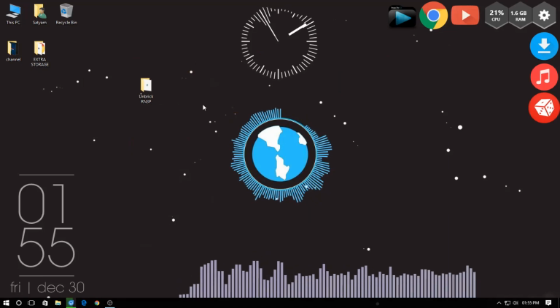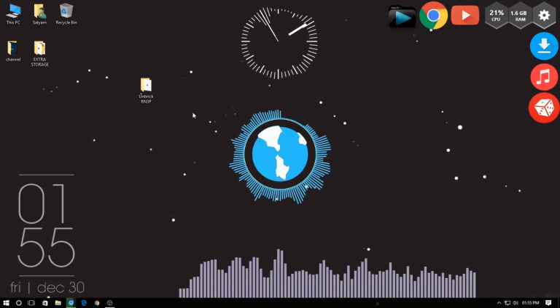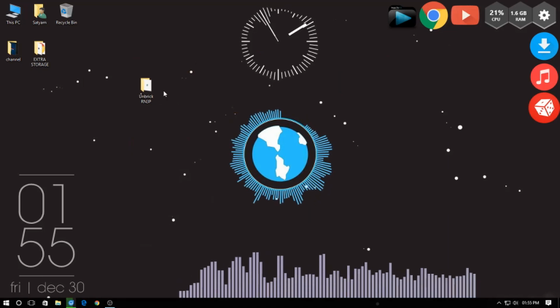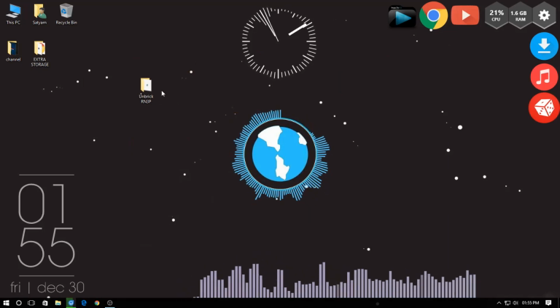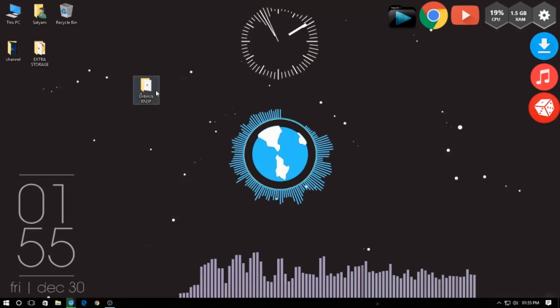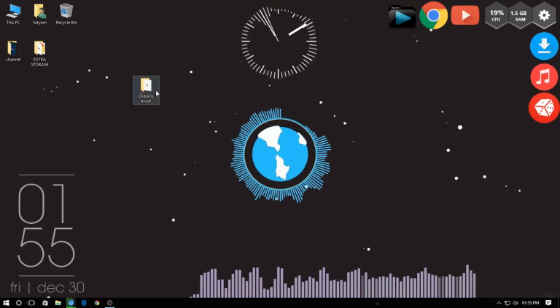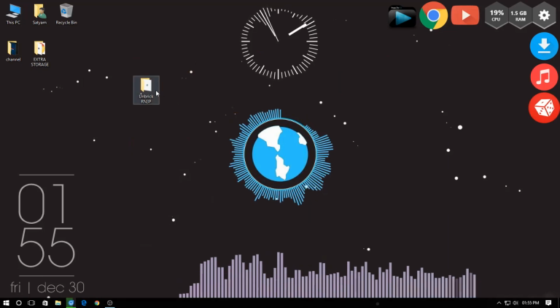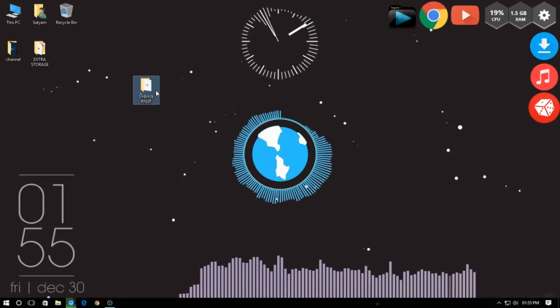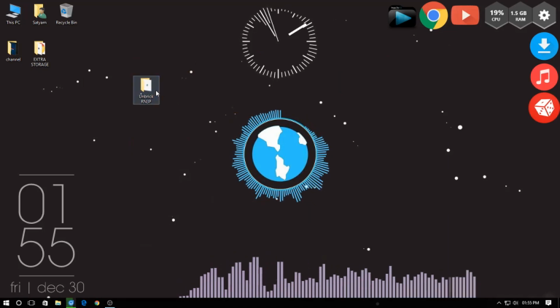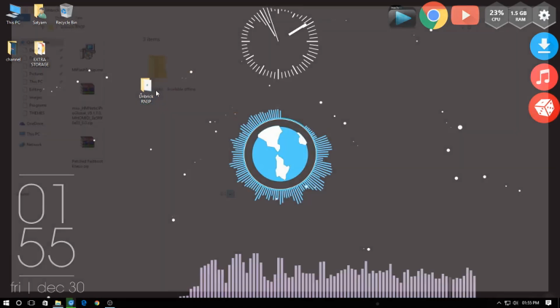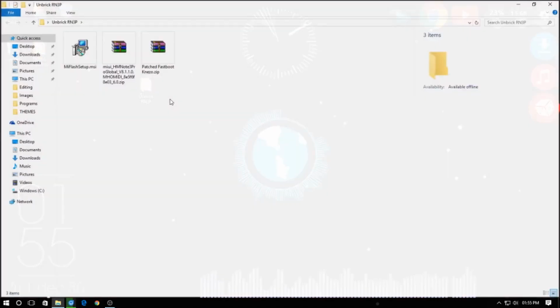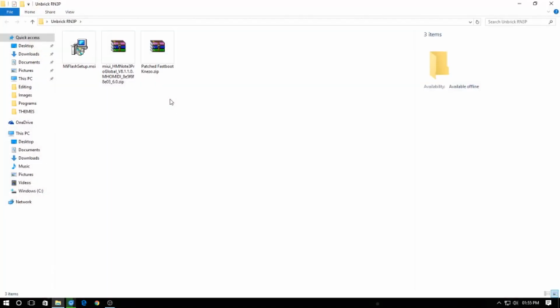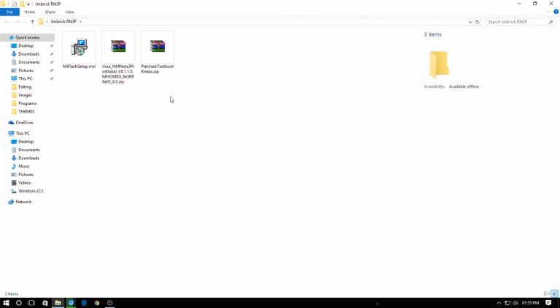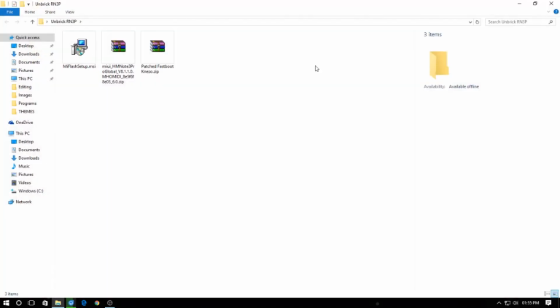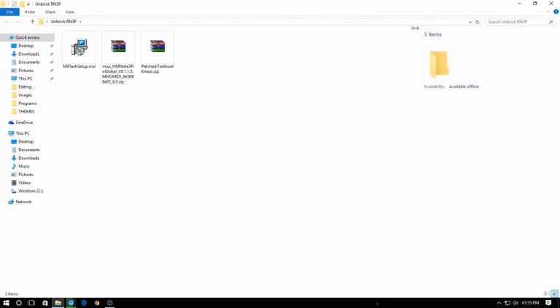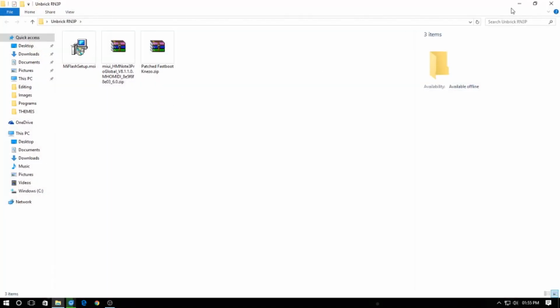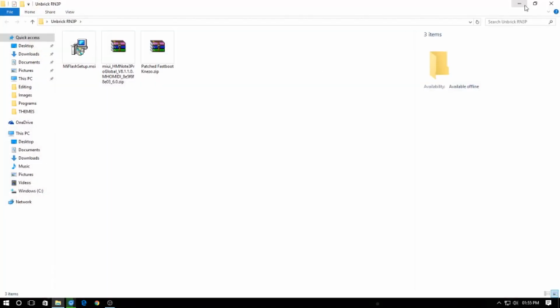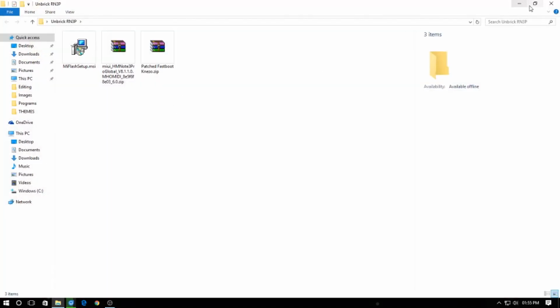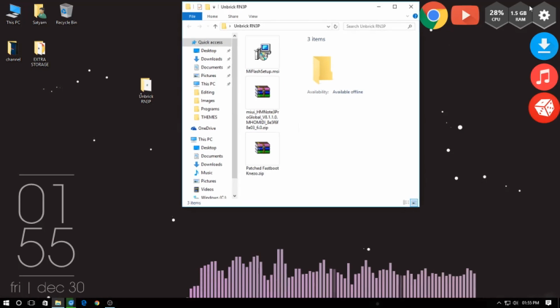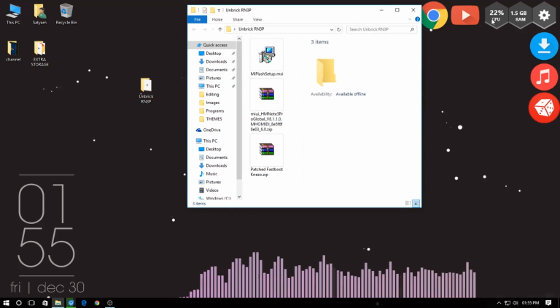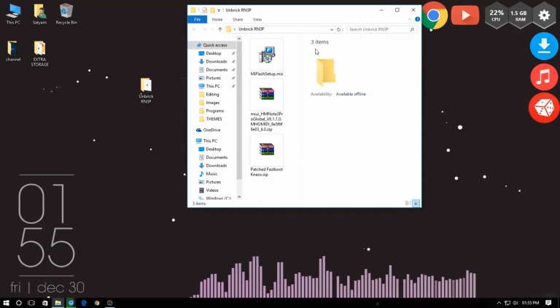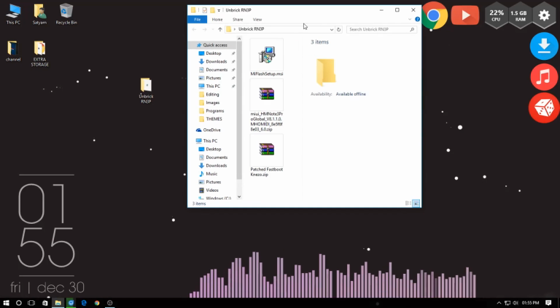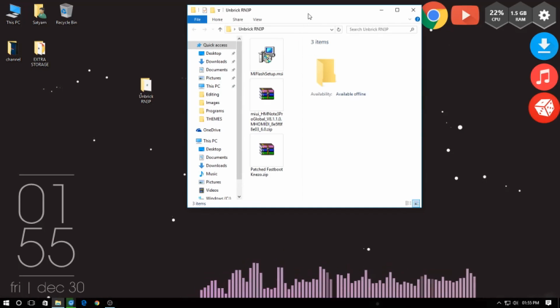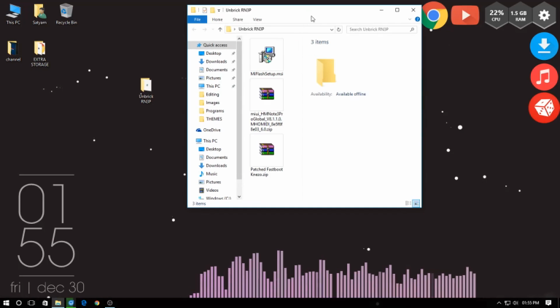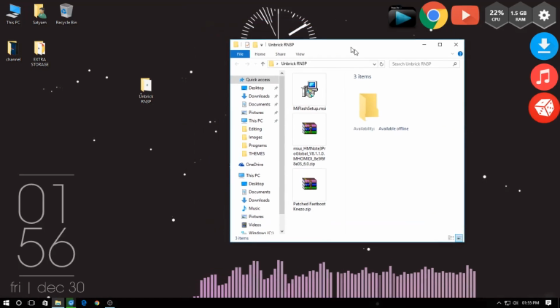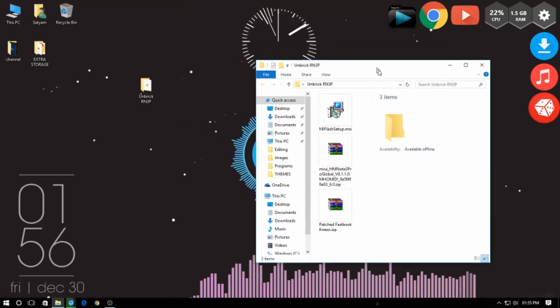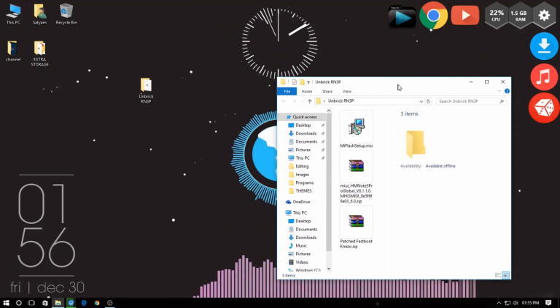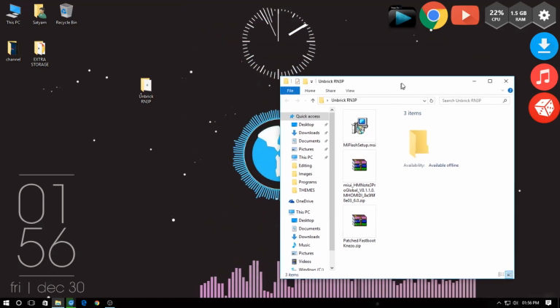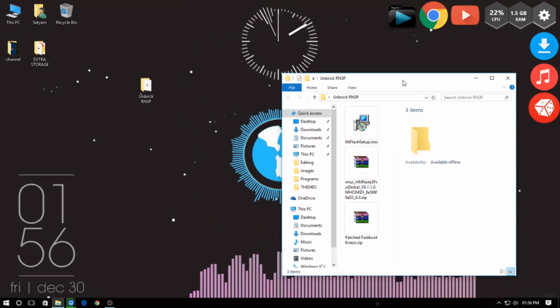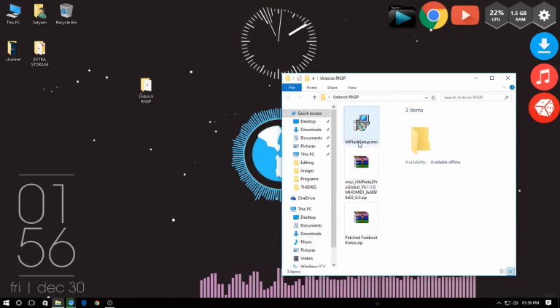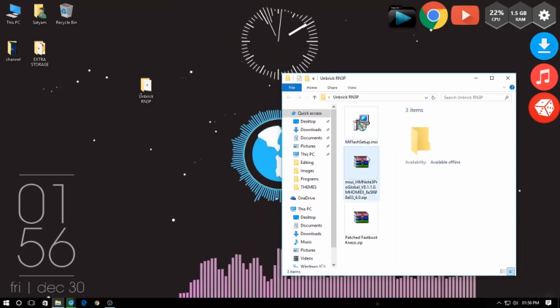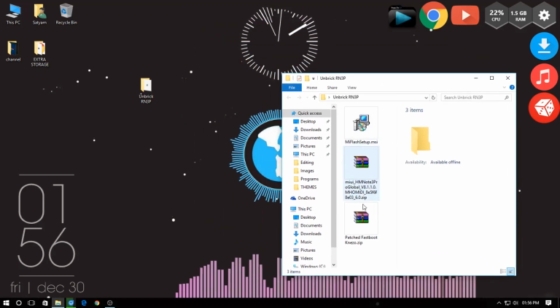Start by downloading these 4 files given in the description of this video and arrange them in one folder on the desktop.